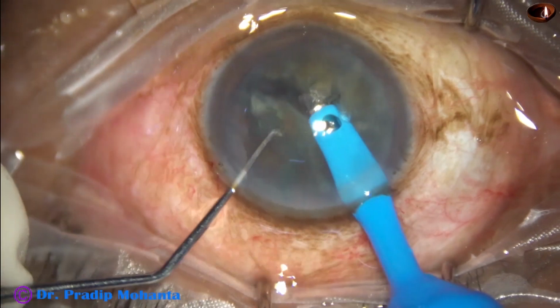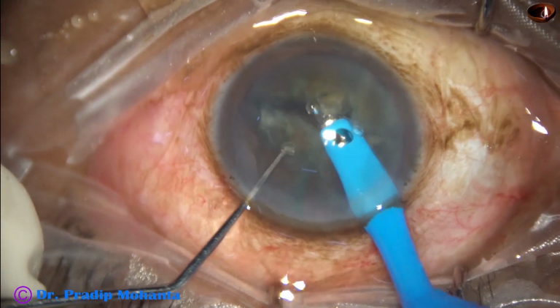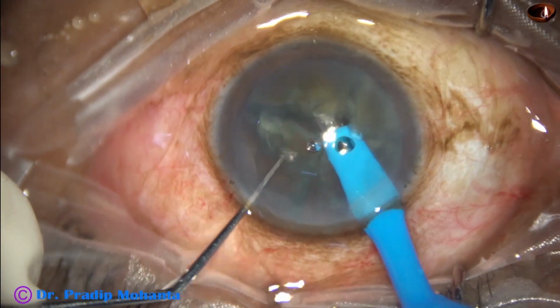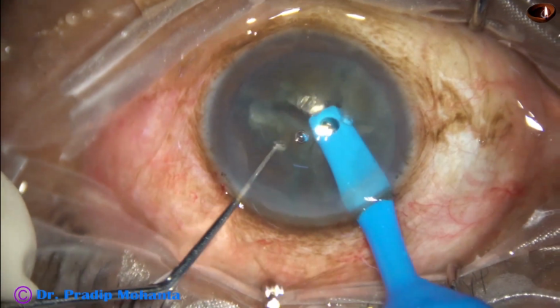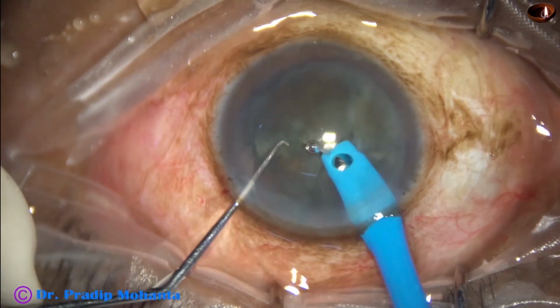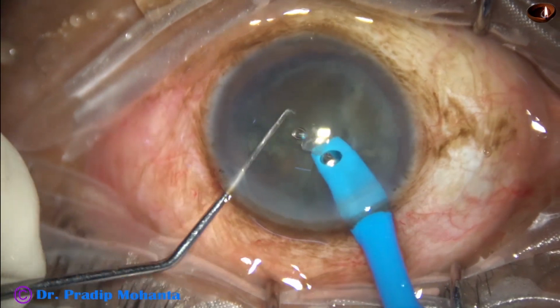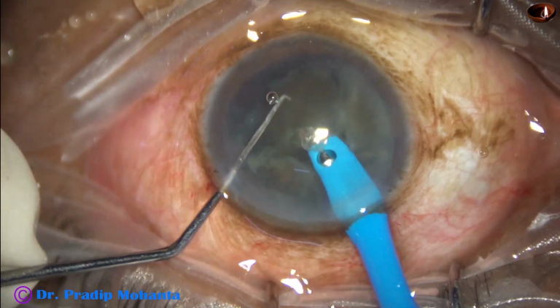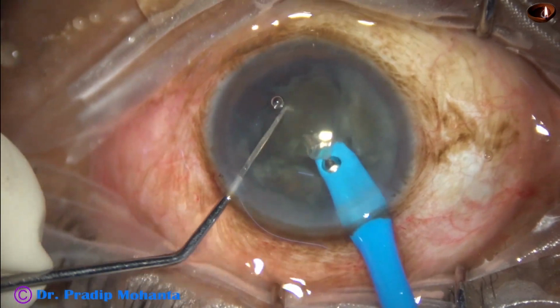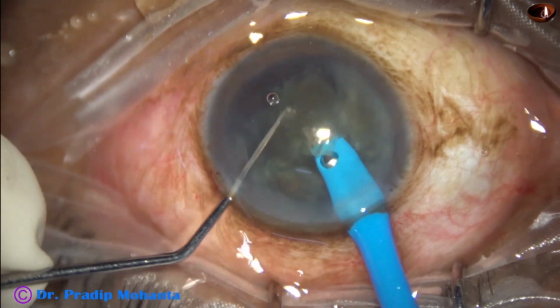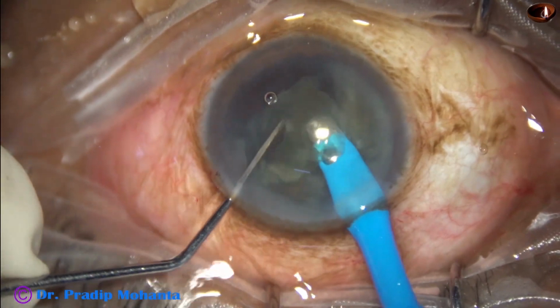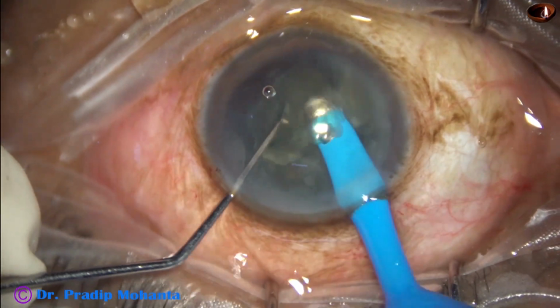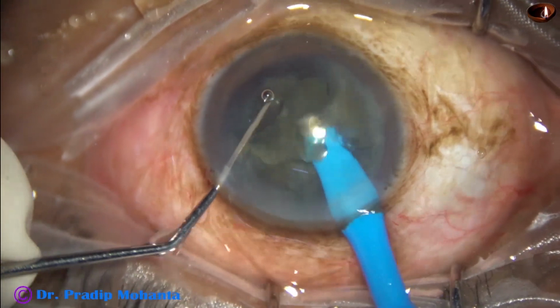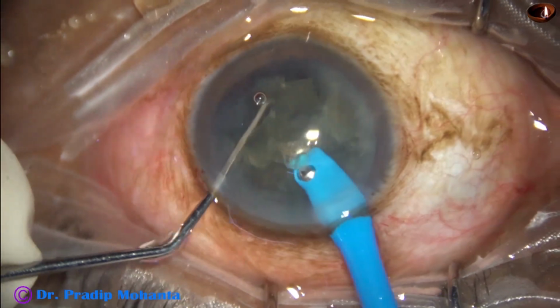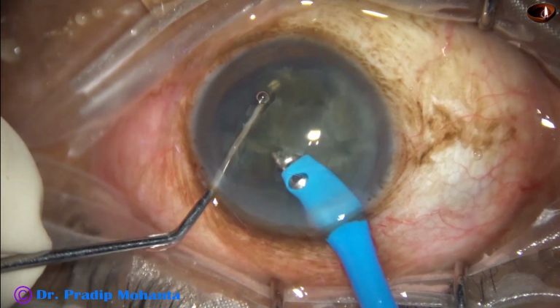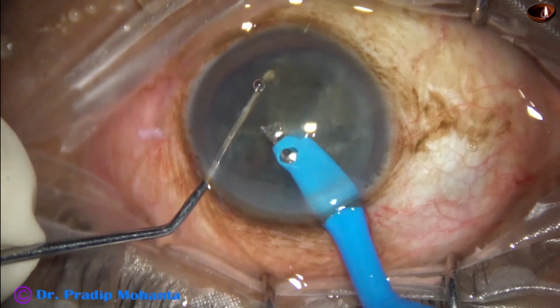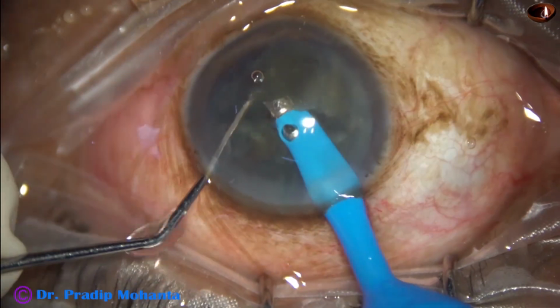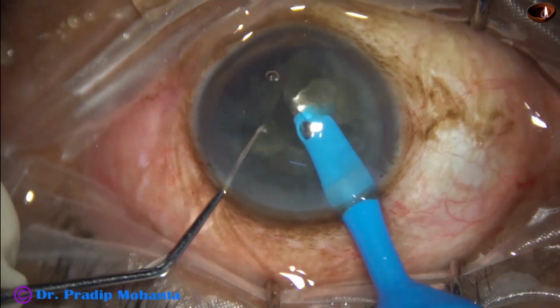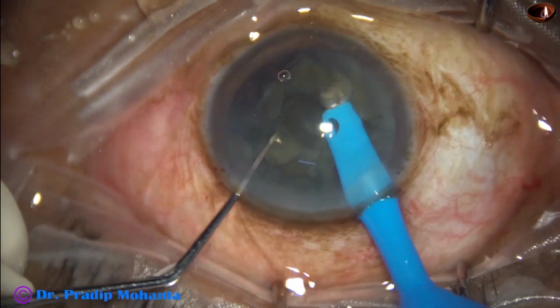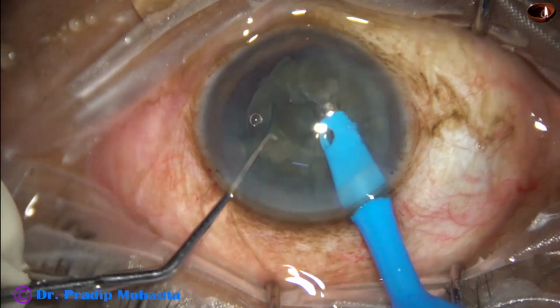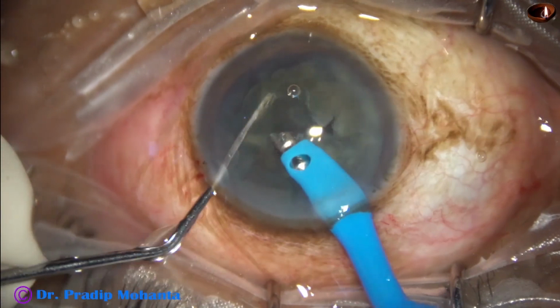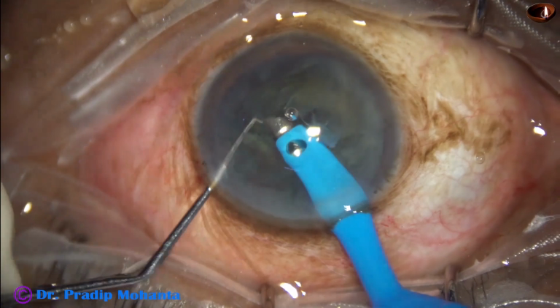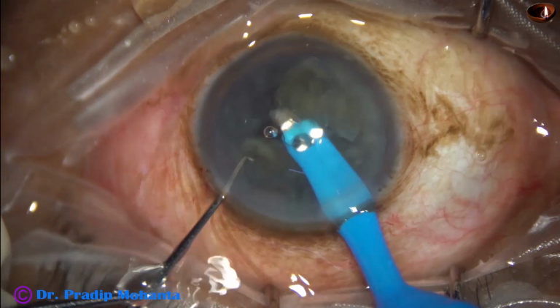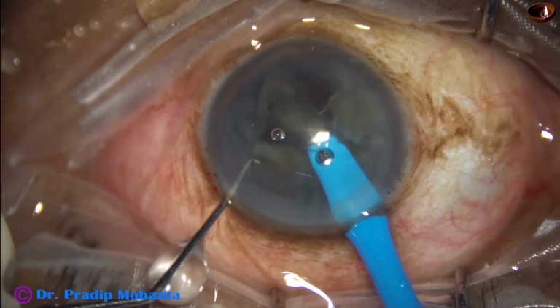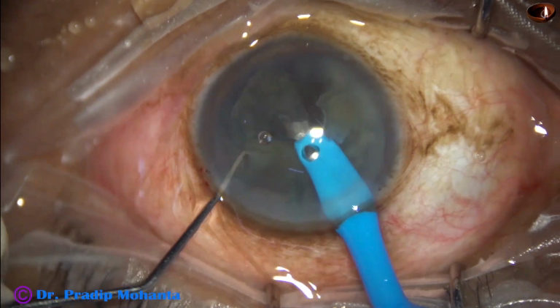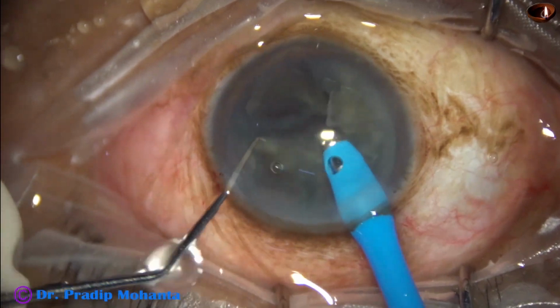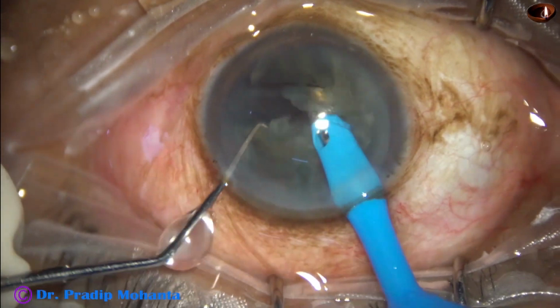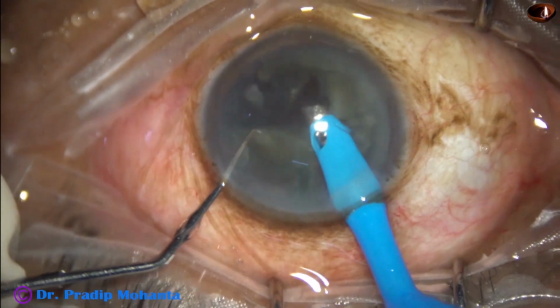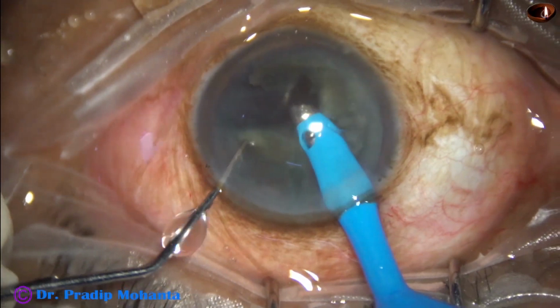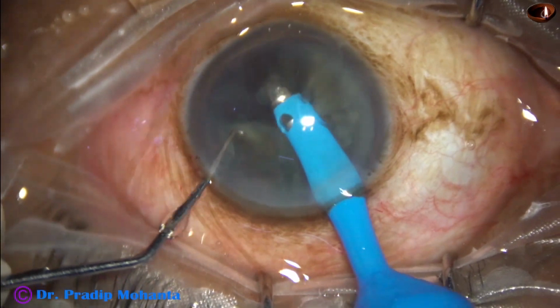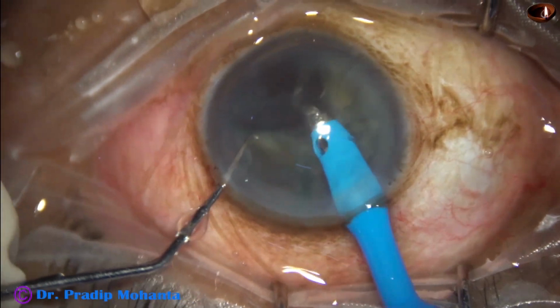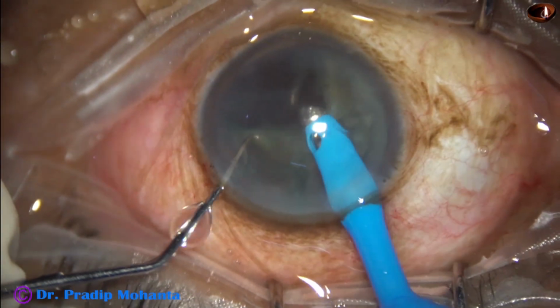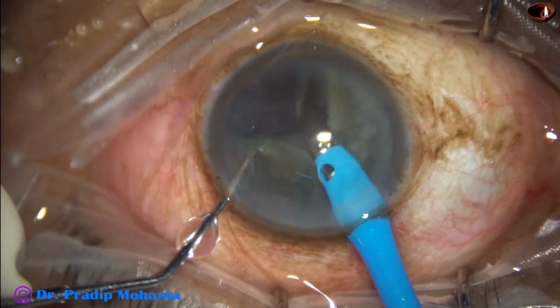Since the cataract is soft, we need very low ultrasonic energy — about 30 to 40 percent. Flow rate is 30 to 40, and vacuum is 300 to 400.